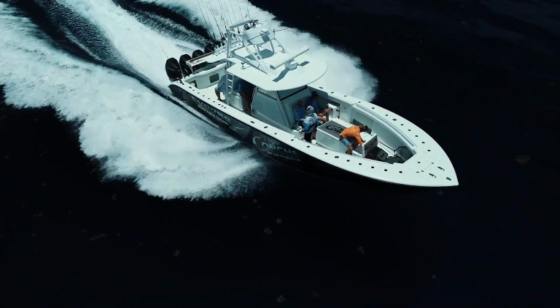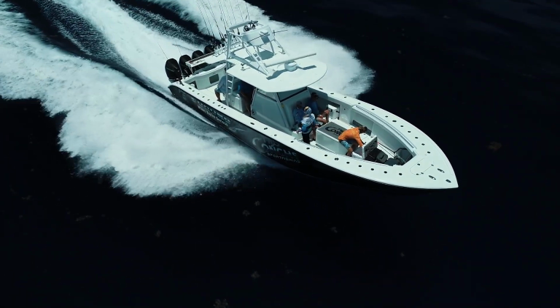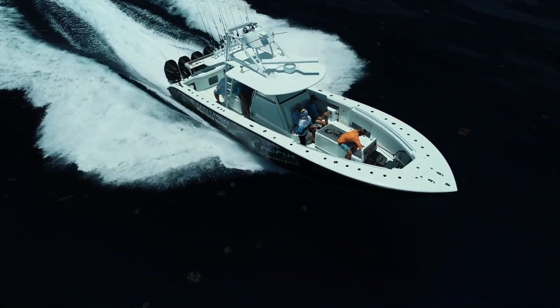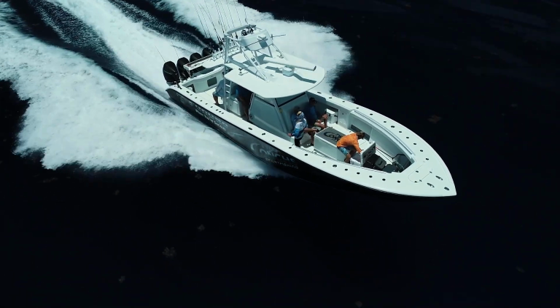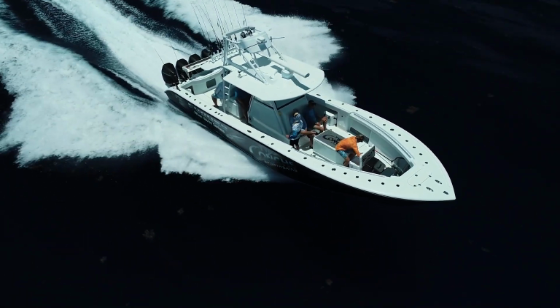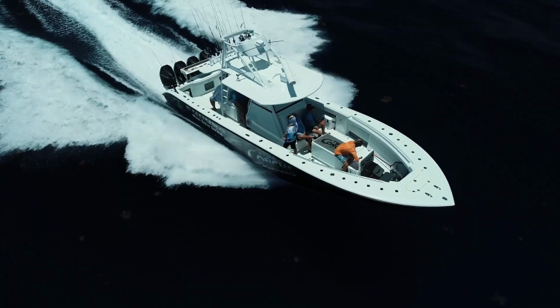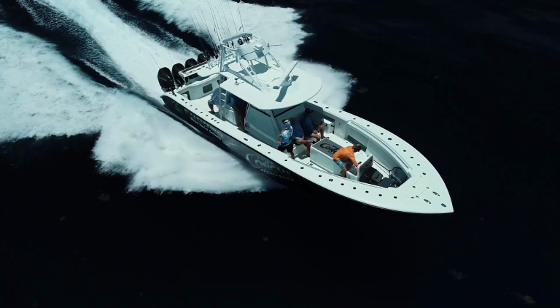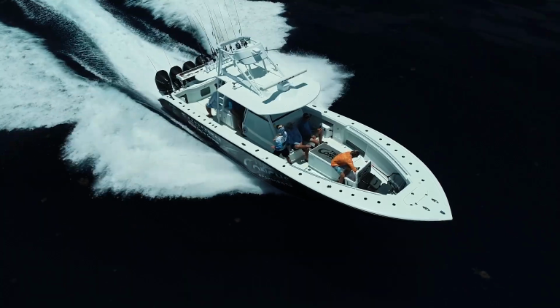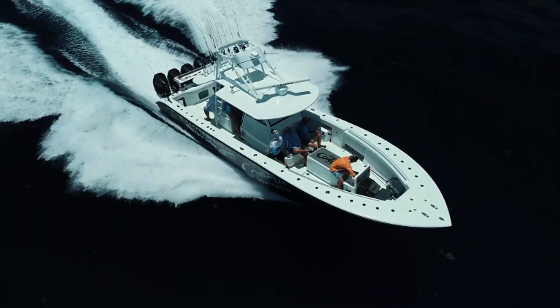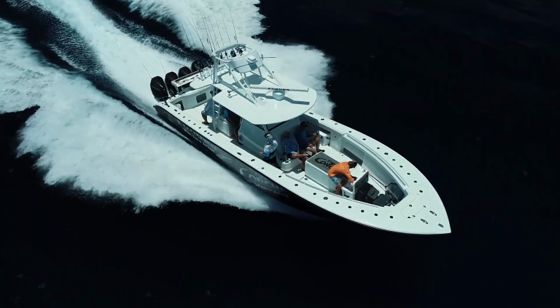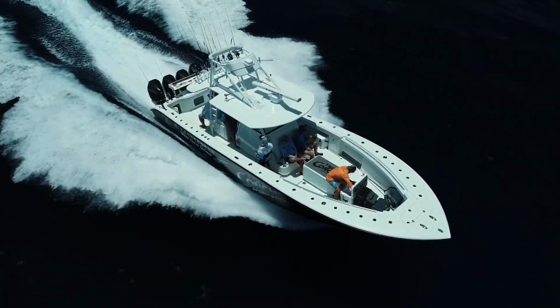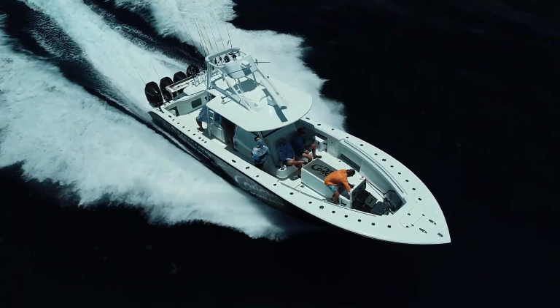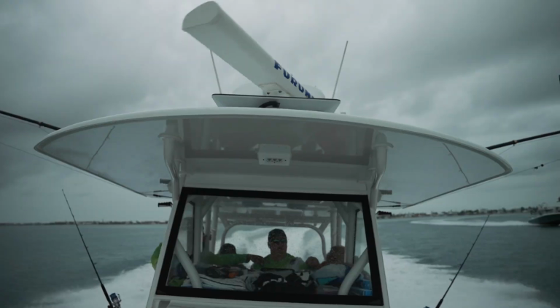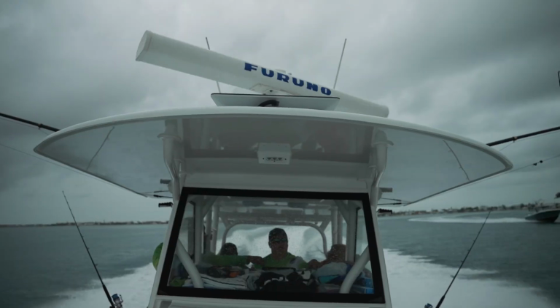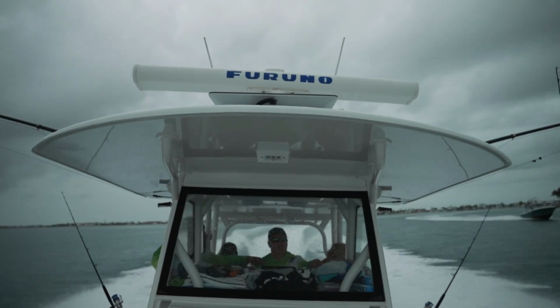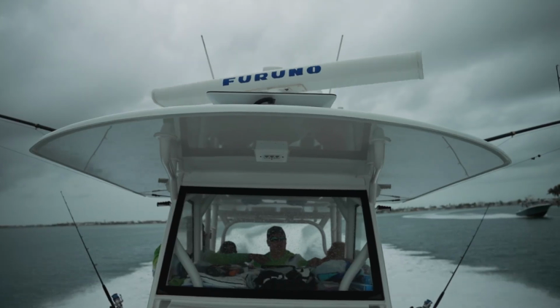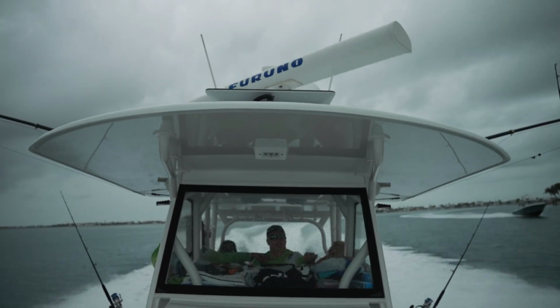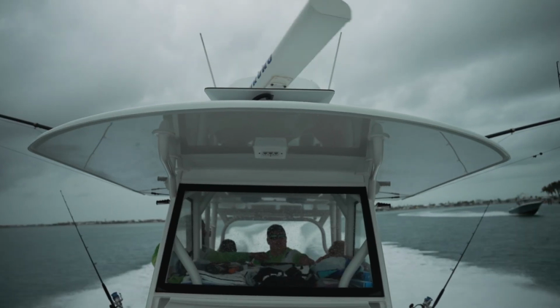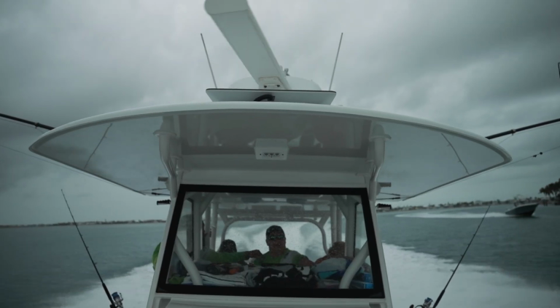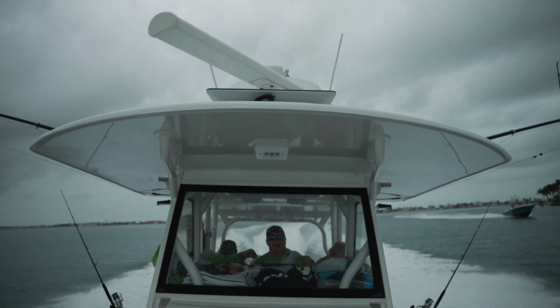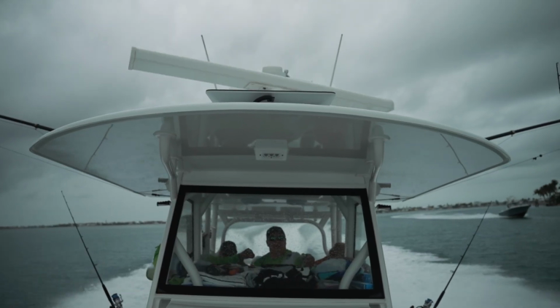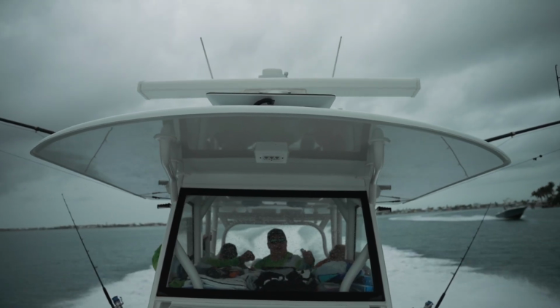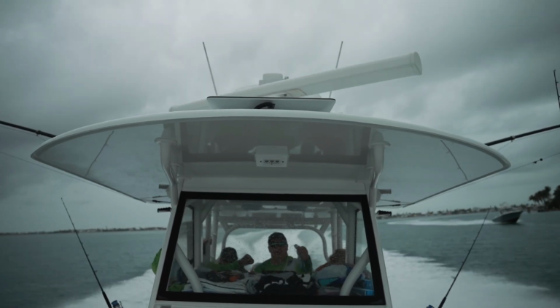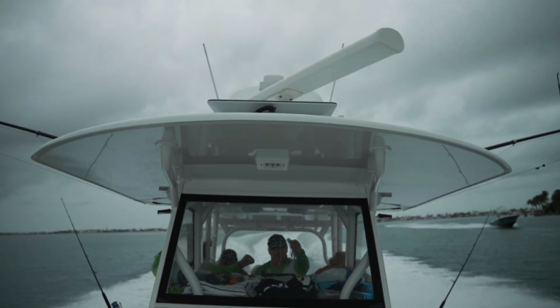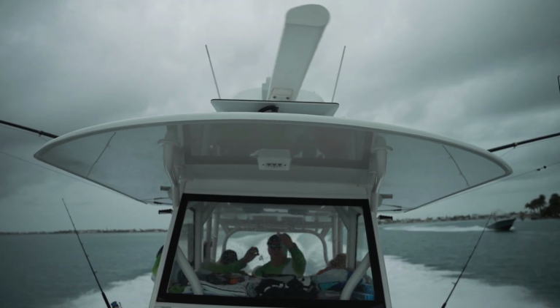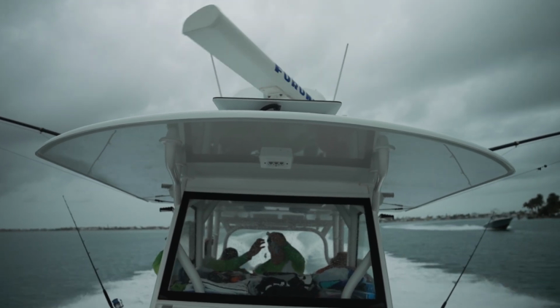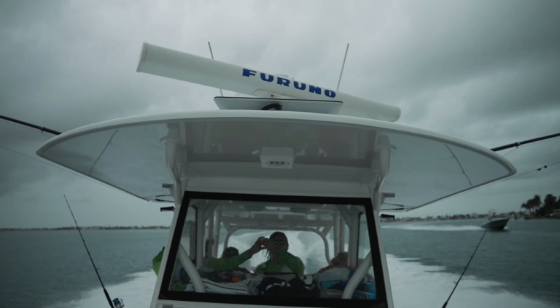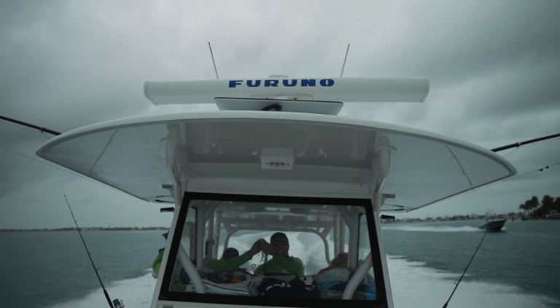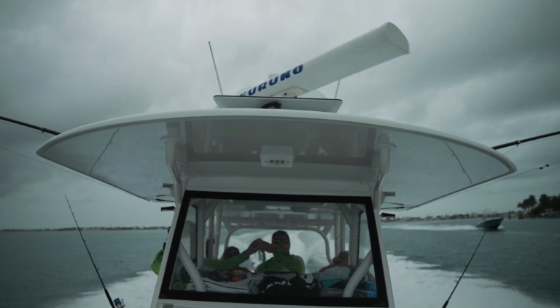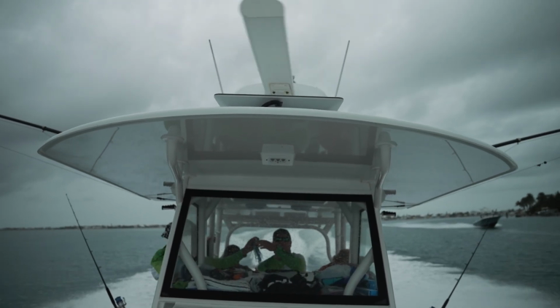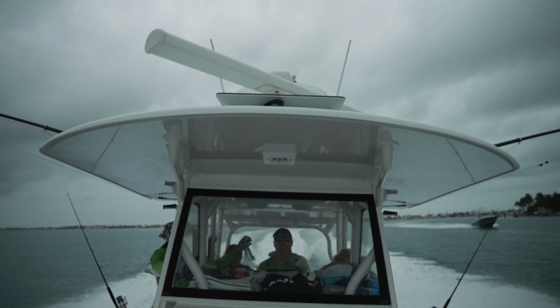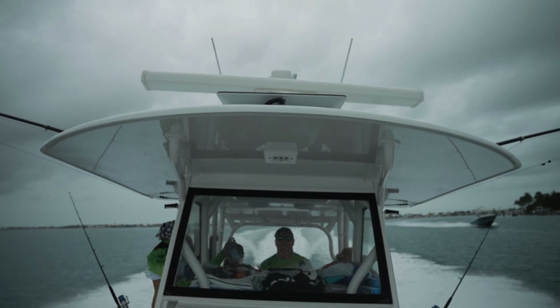So what we're going to do is we're going to go over the TZ Touch 3 and we're going to show you how to set that bearing alignment.